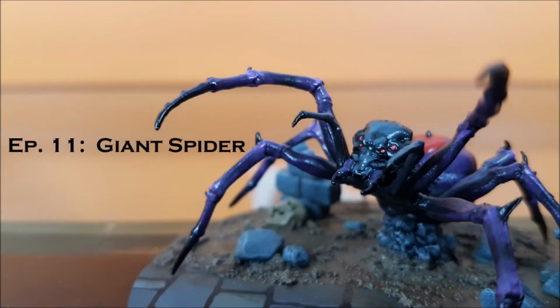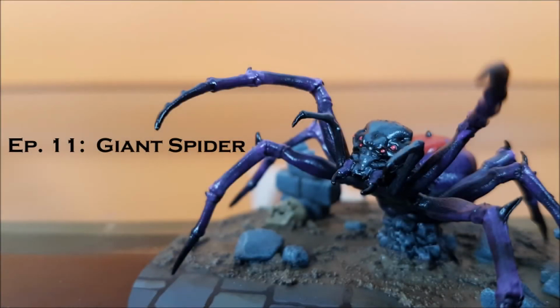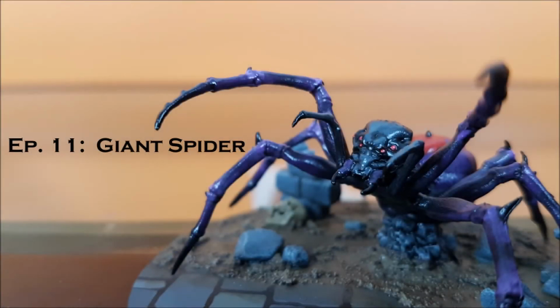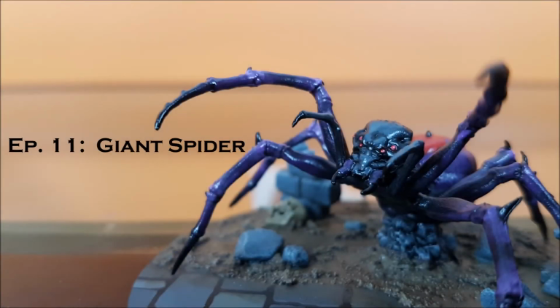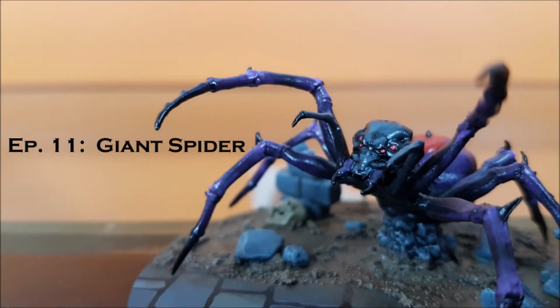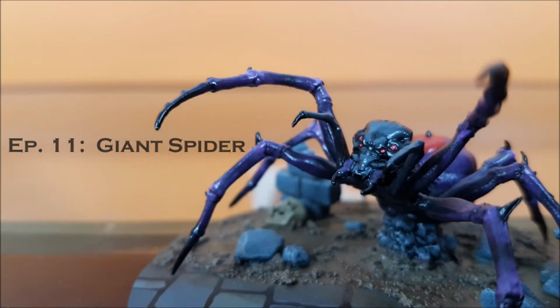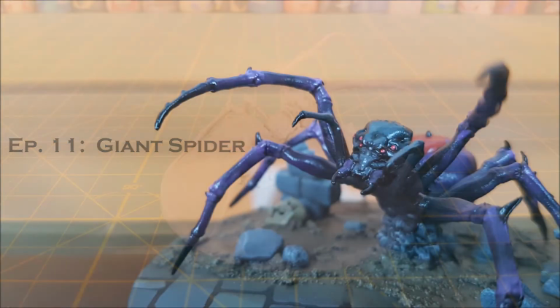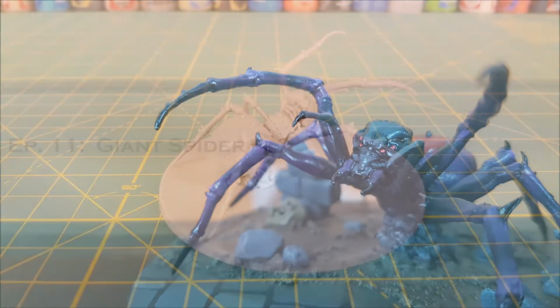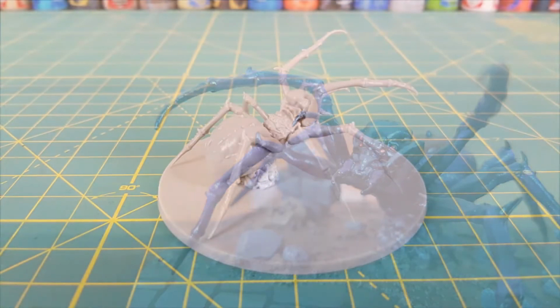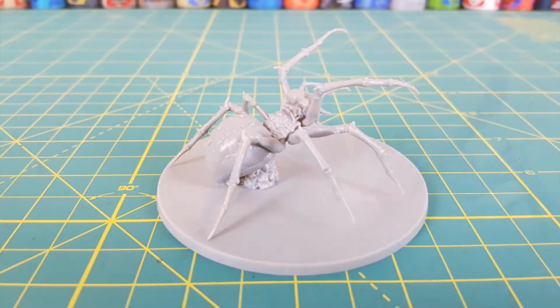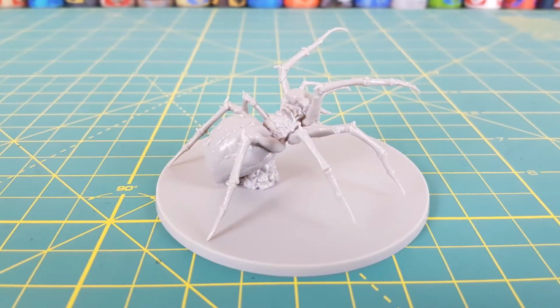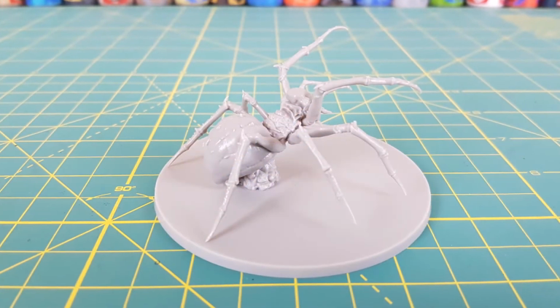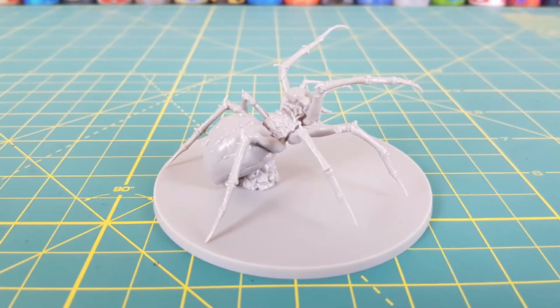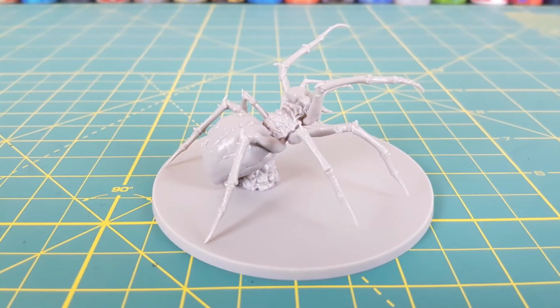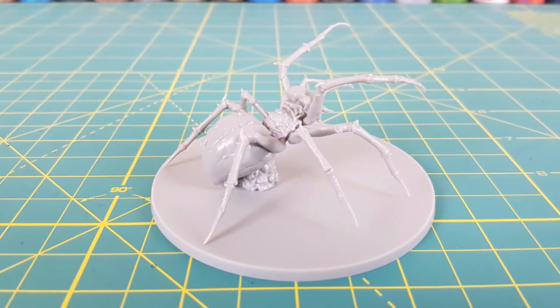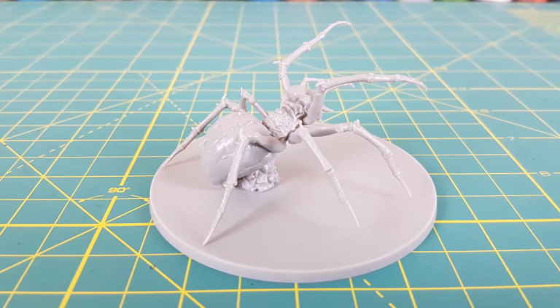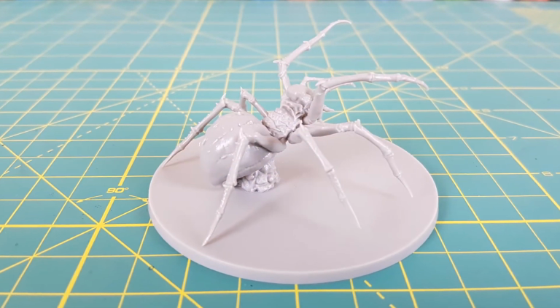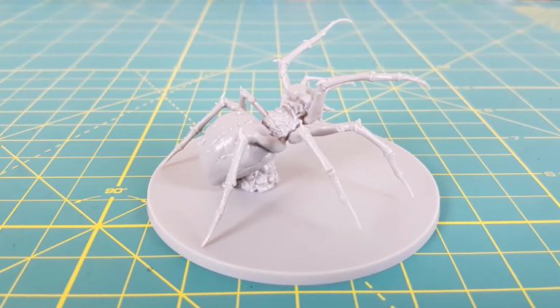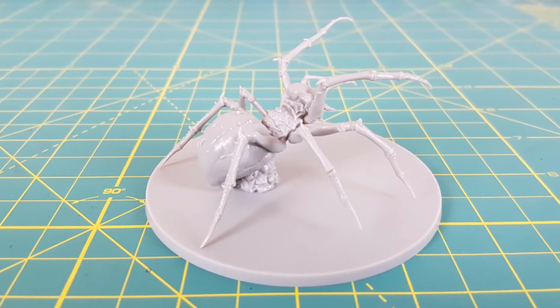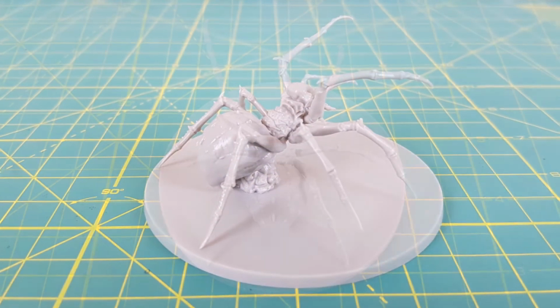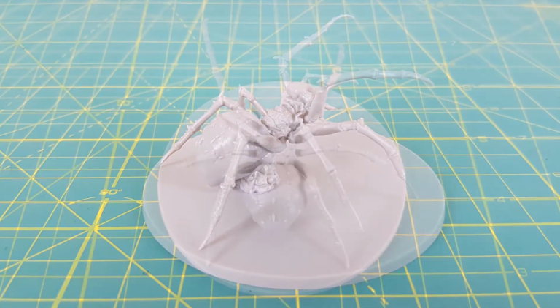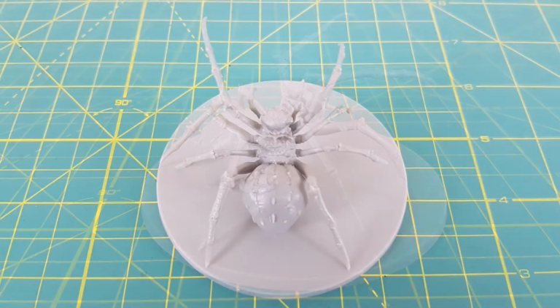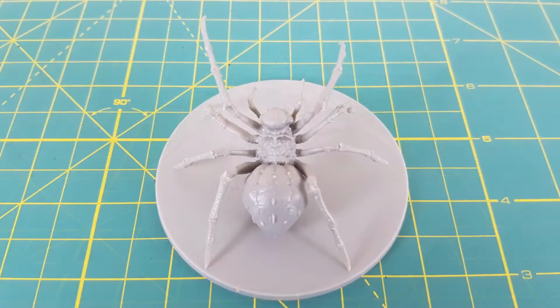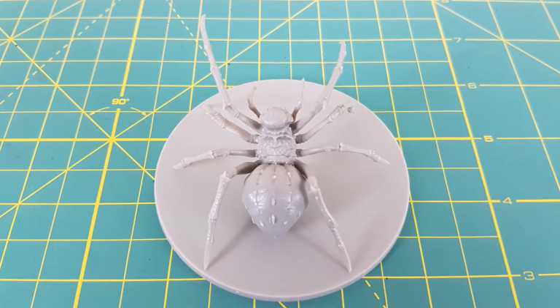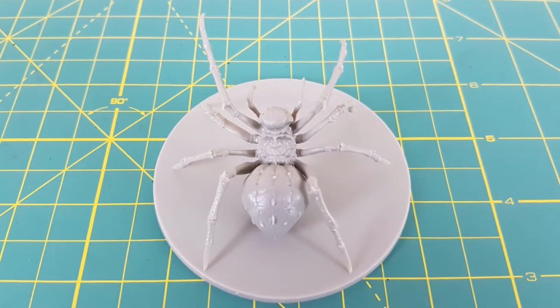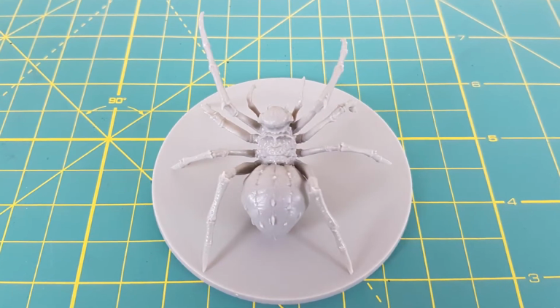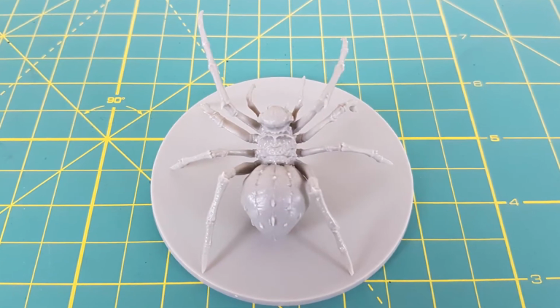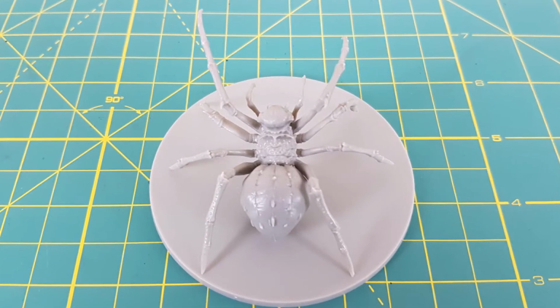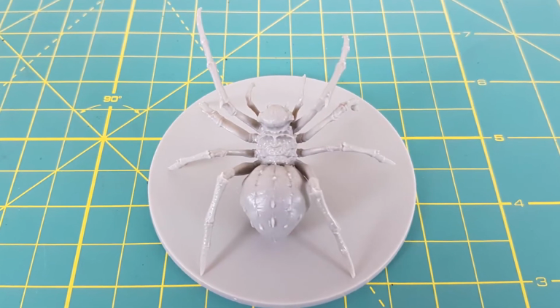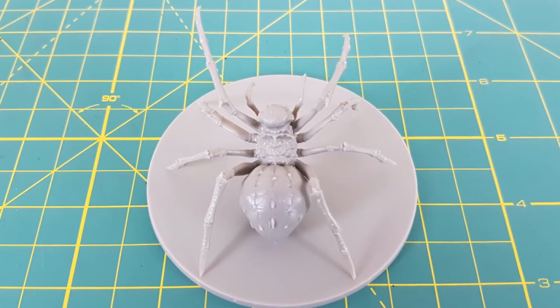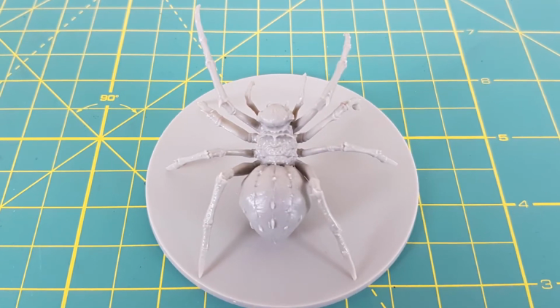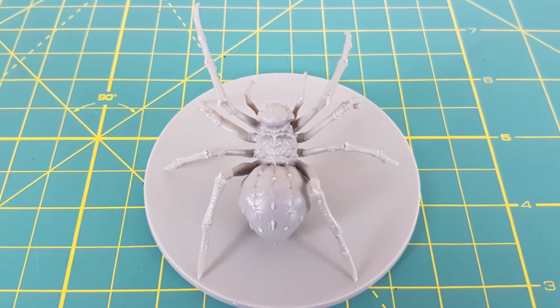Hi everyone, and welcome to another Heroes and Bosses video. This time I'll be painting the Spider Roaming Monster from Massive Darkness.